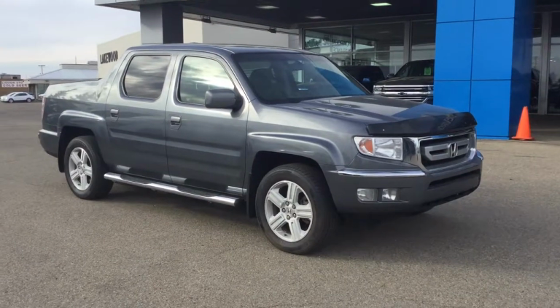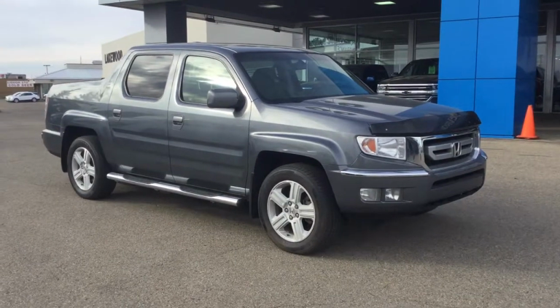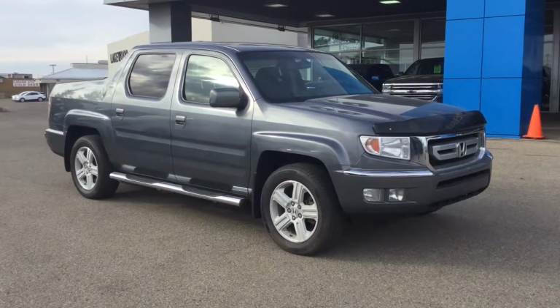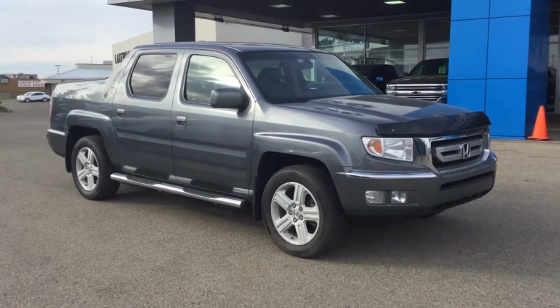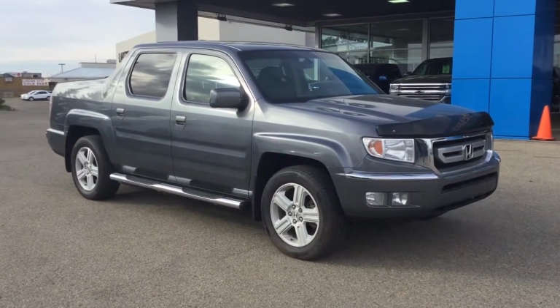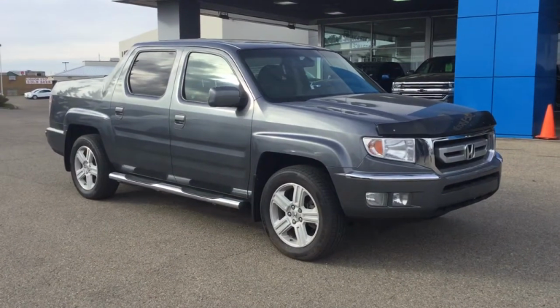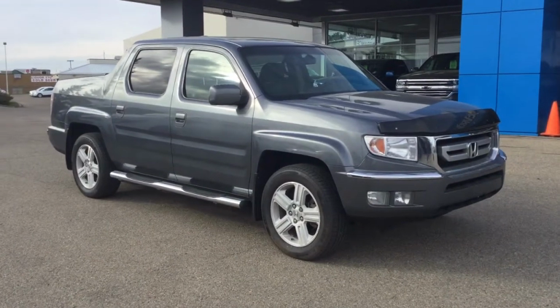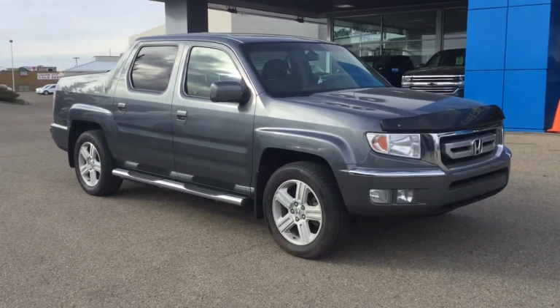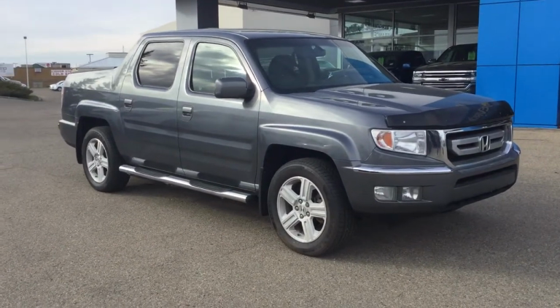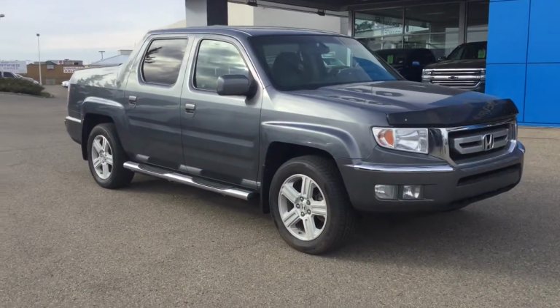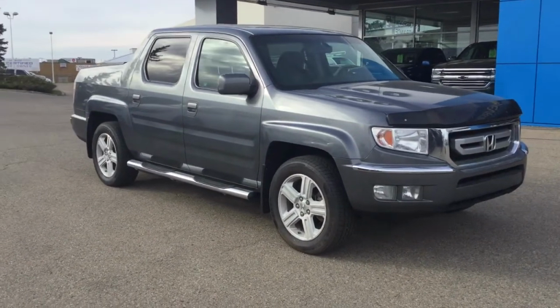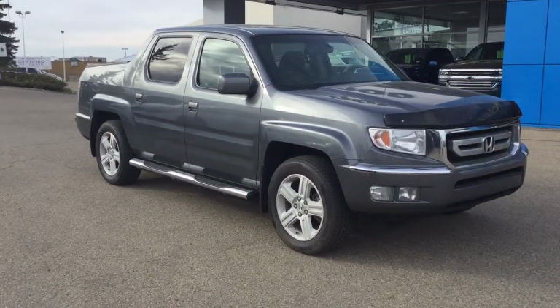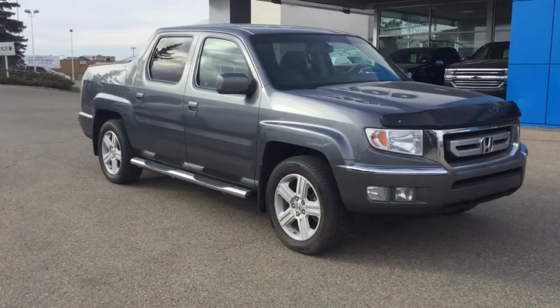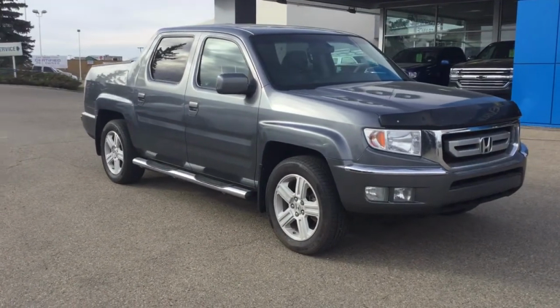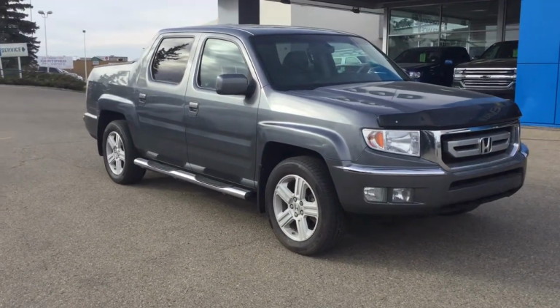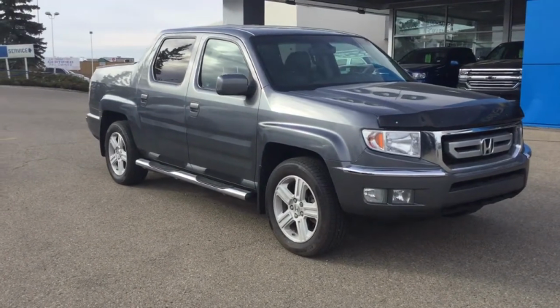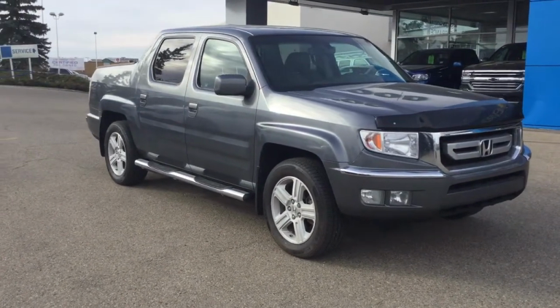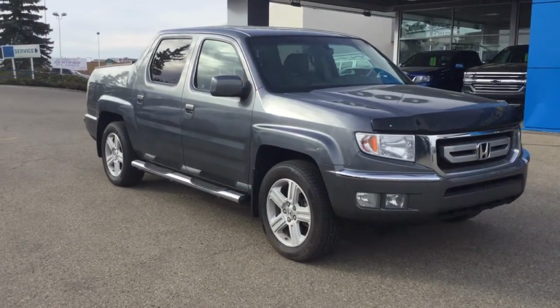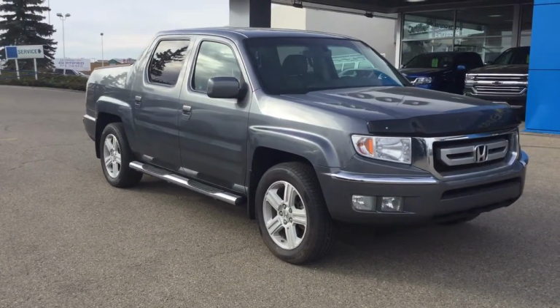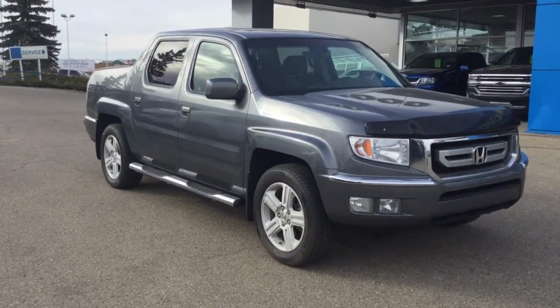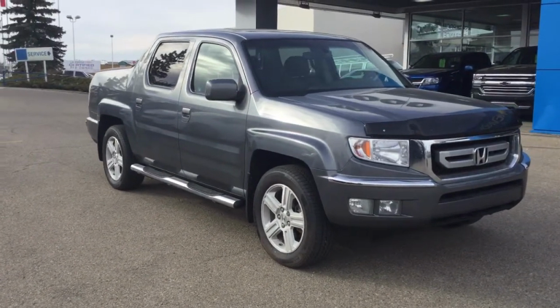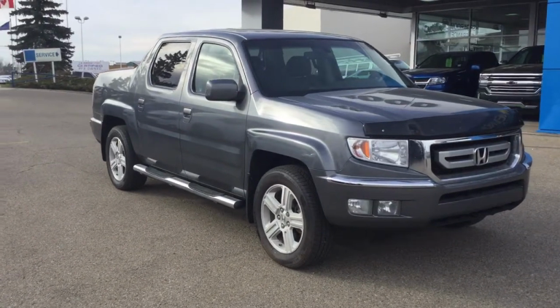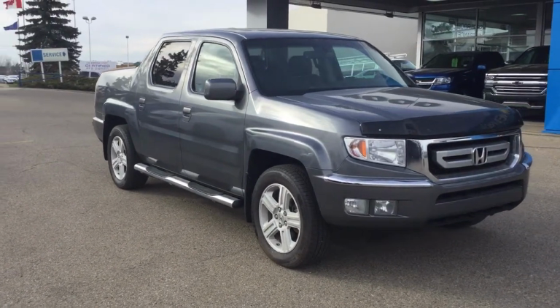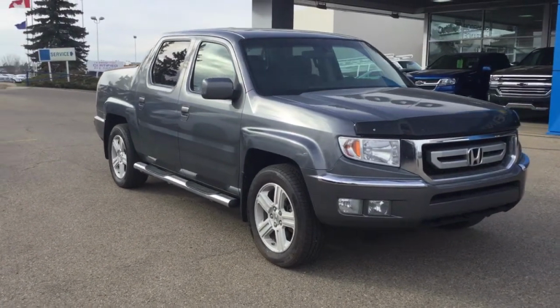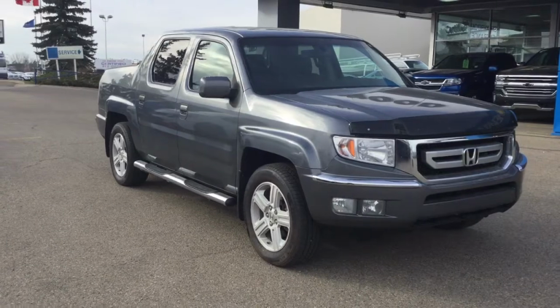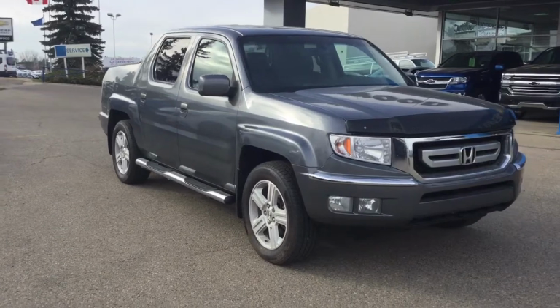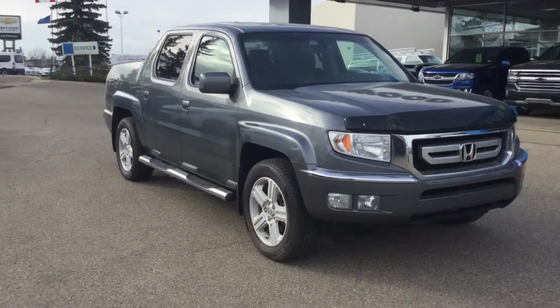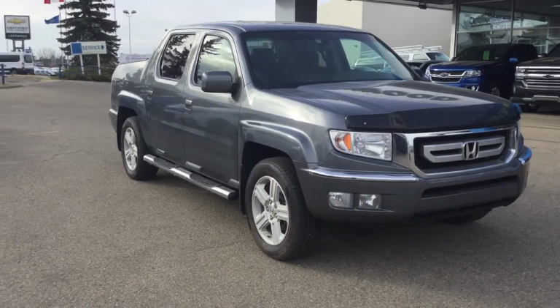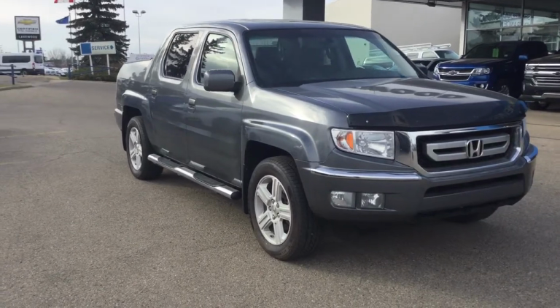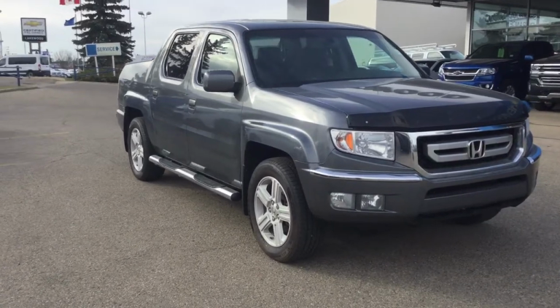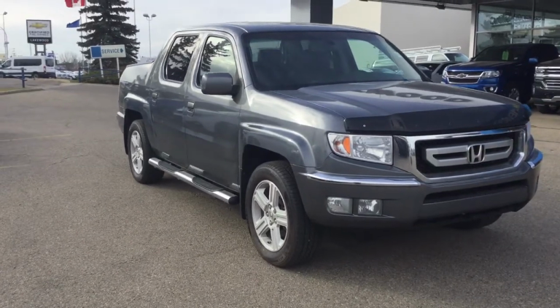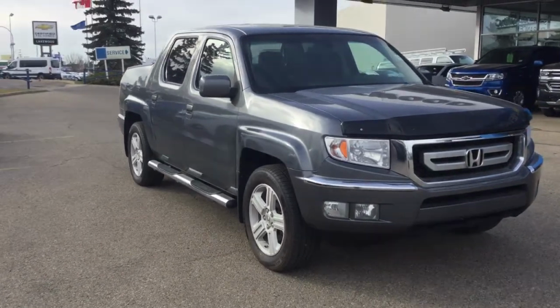Hello everyone, welcome to Lakewood Chevrolet. My name is Kayla. Today we're gonna do a walk around on this 2011 Honda Ridgeline.